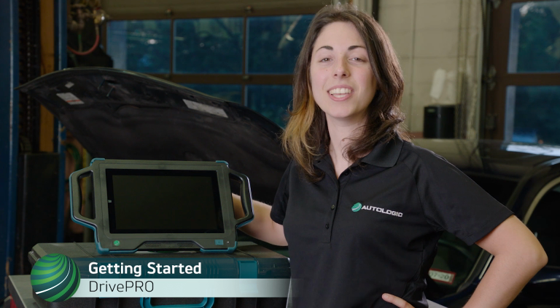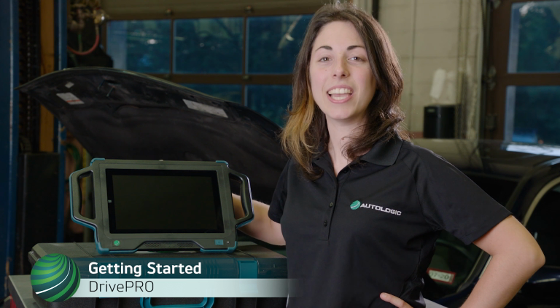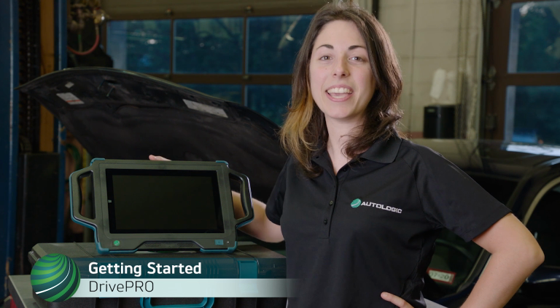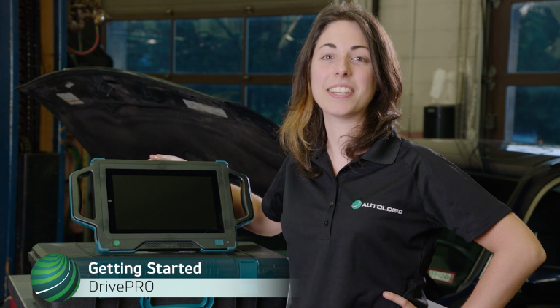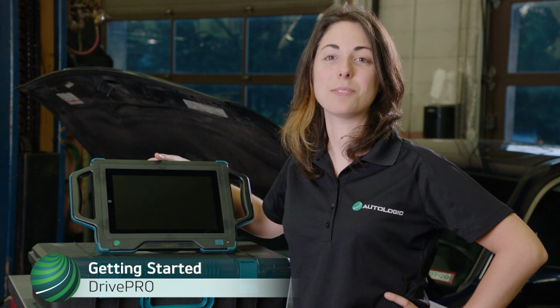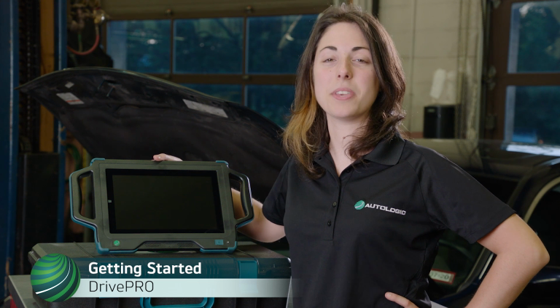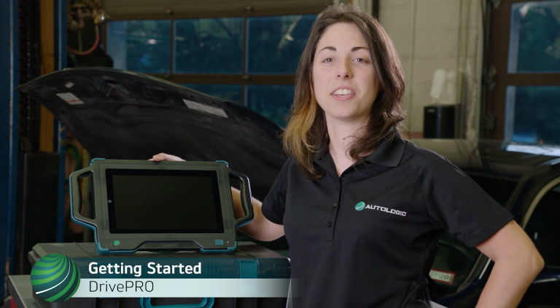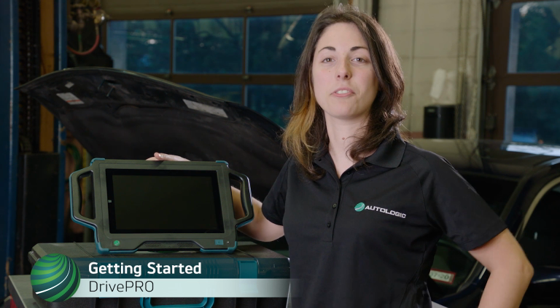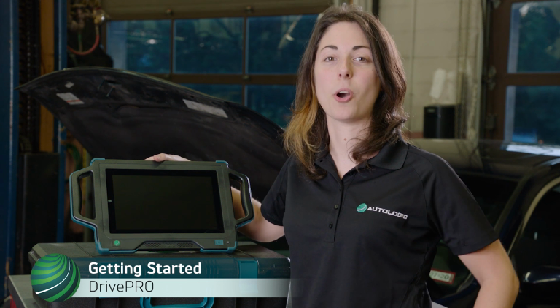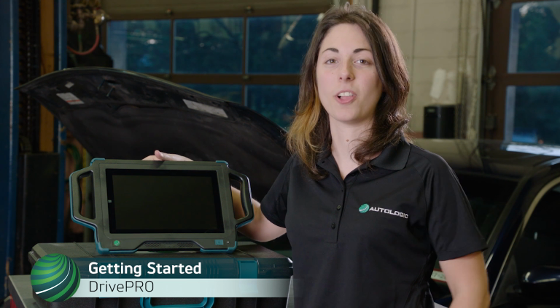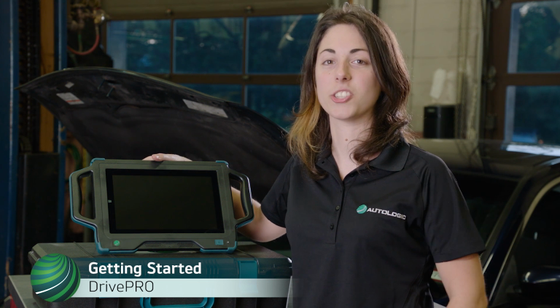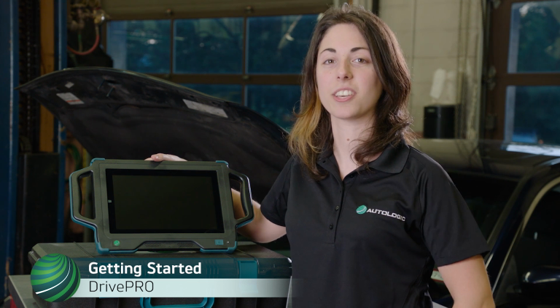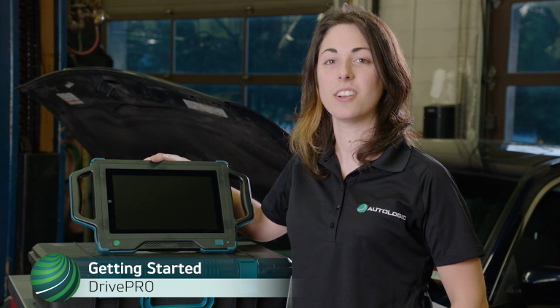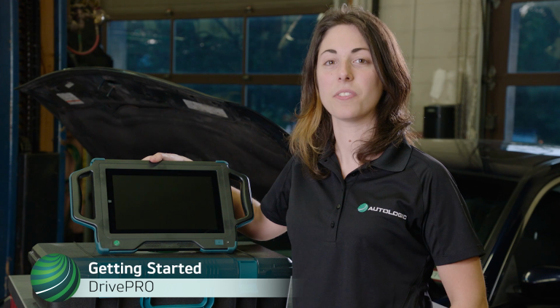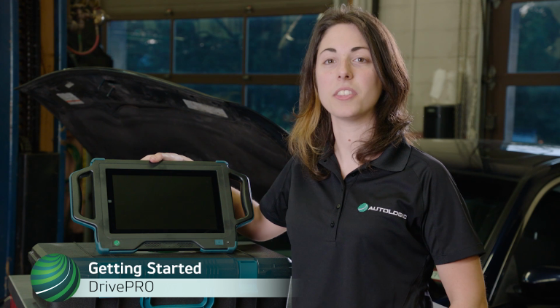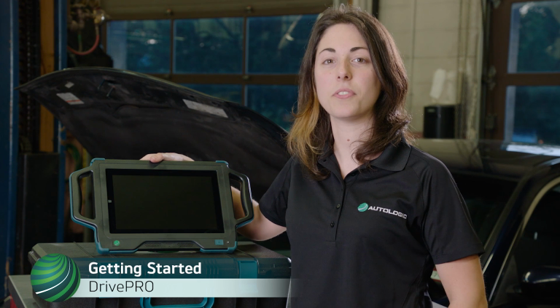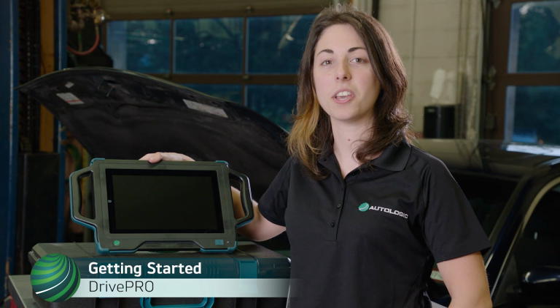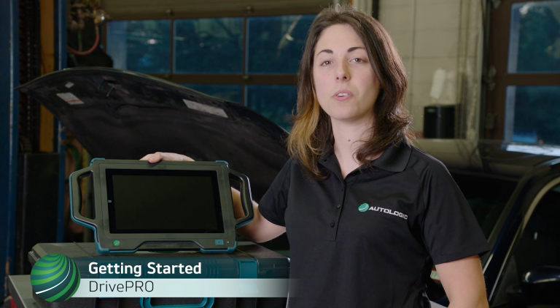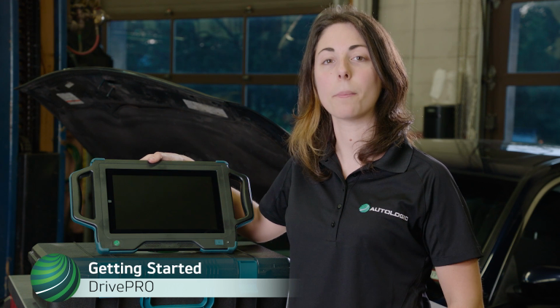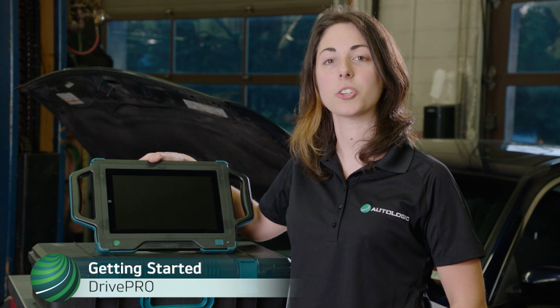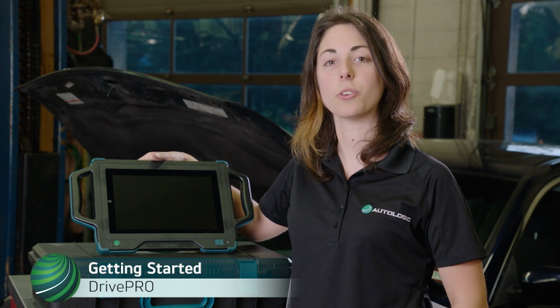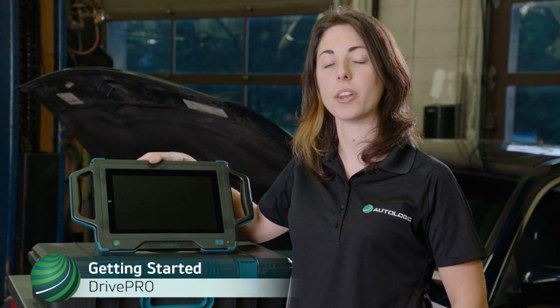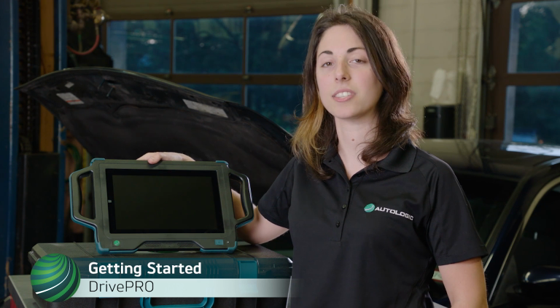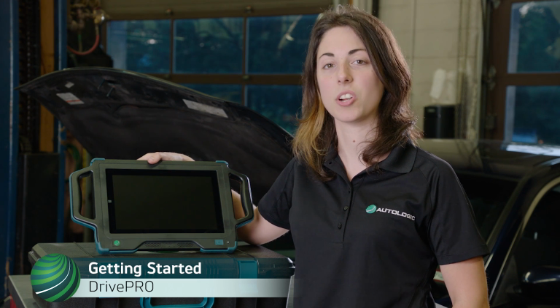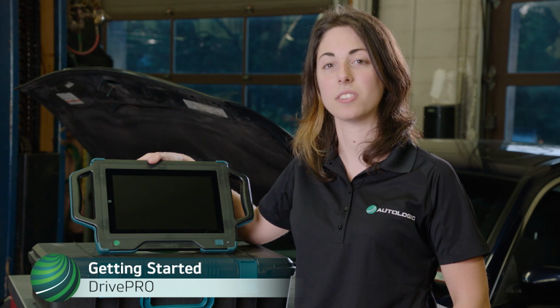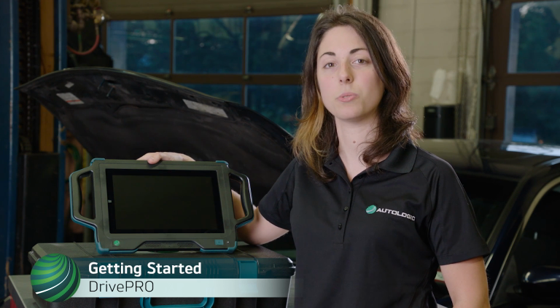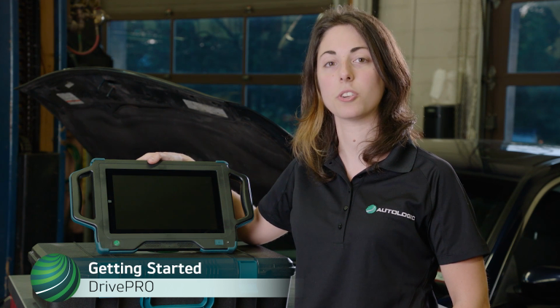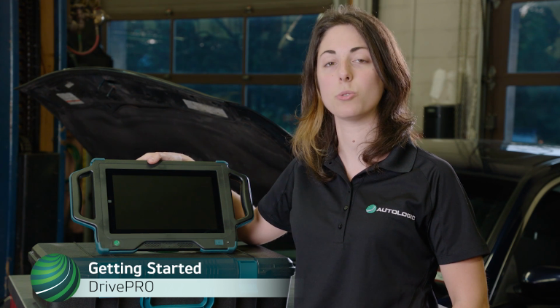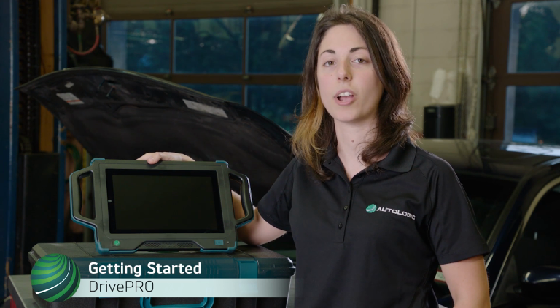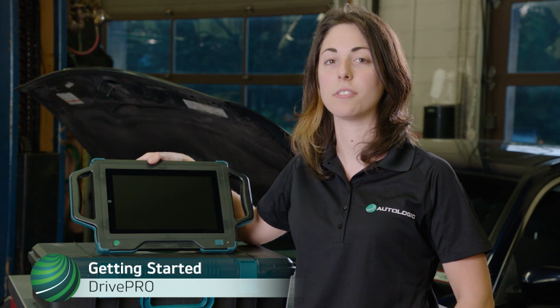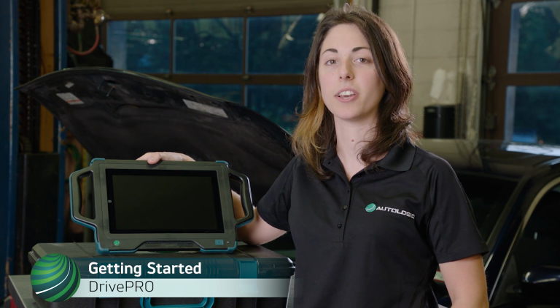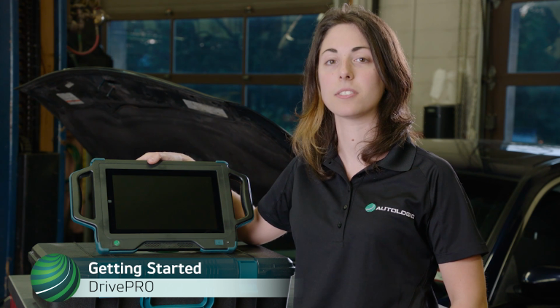Hey guys, Mia here from Autologic. In this video I'm going to show you how to get started using your new drive device.